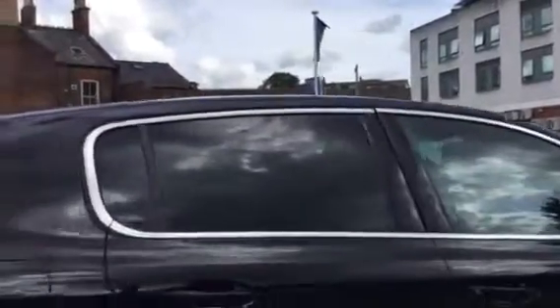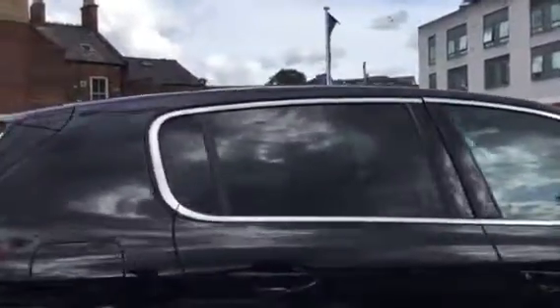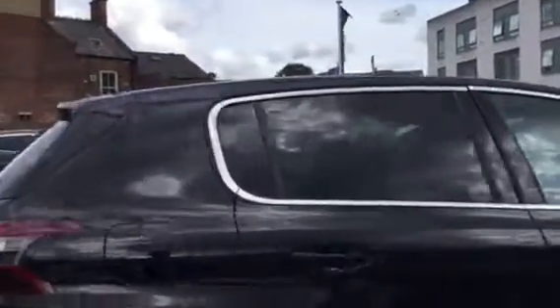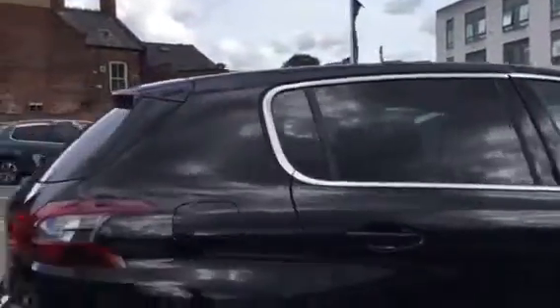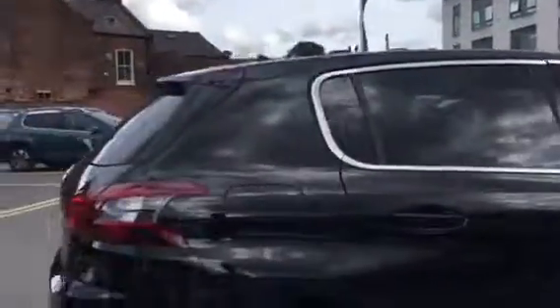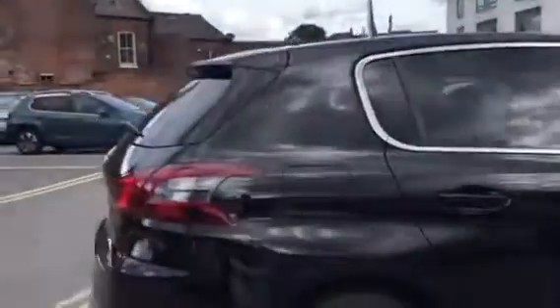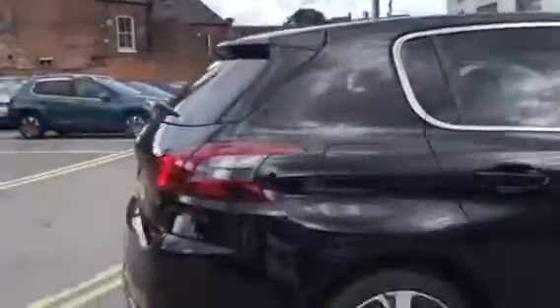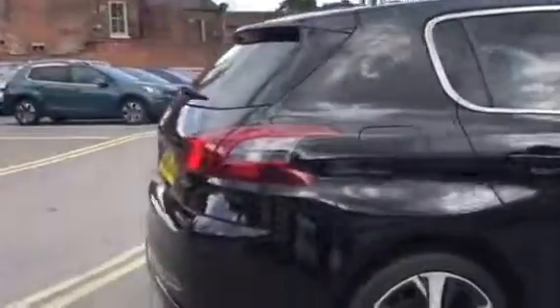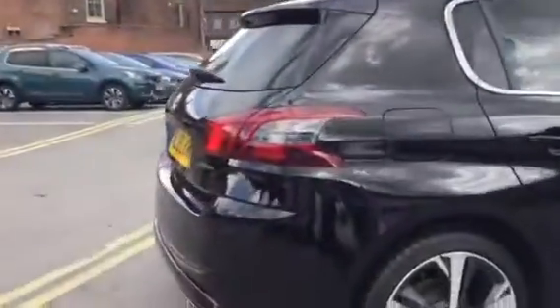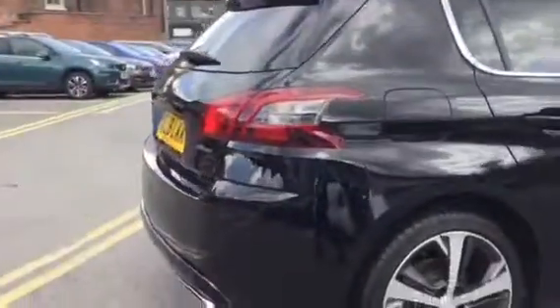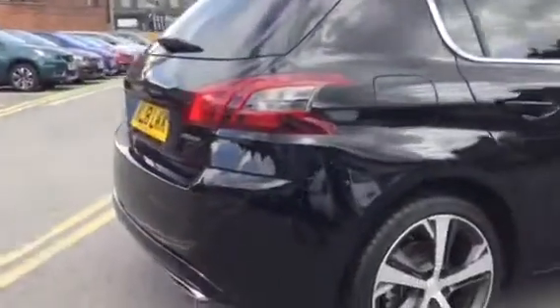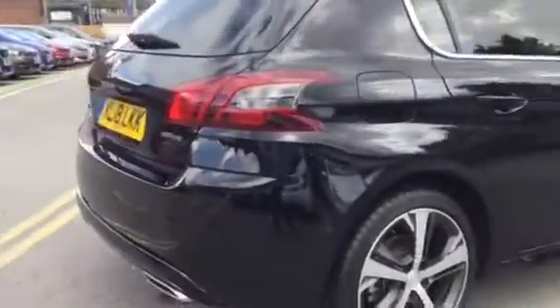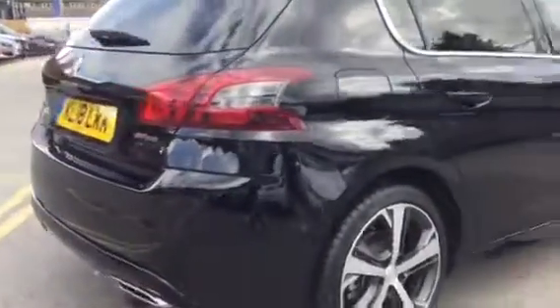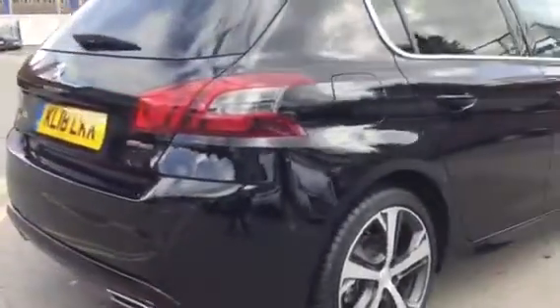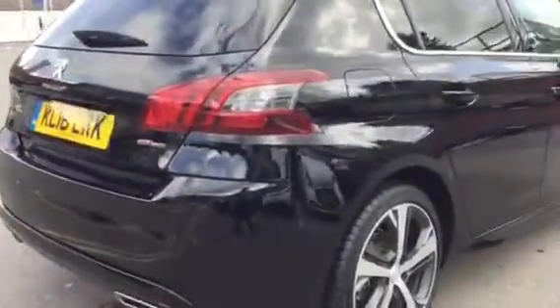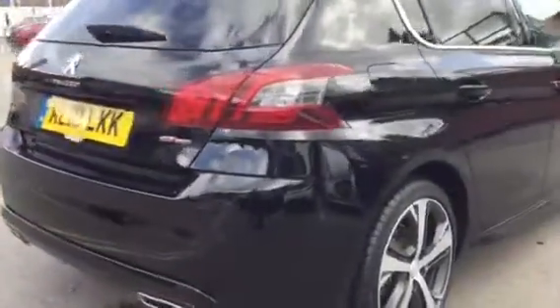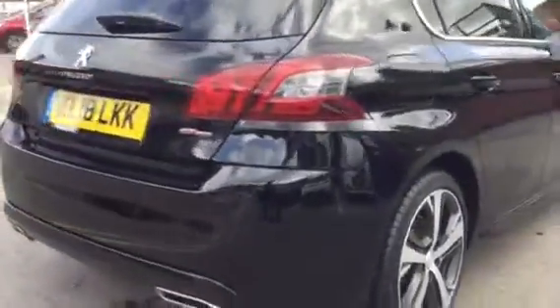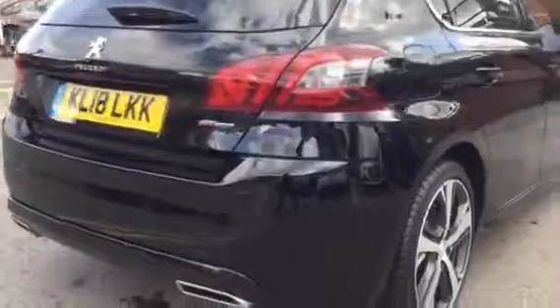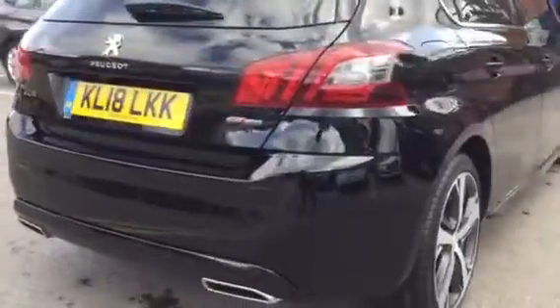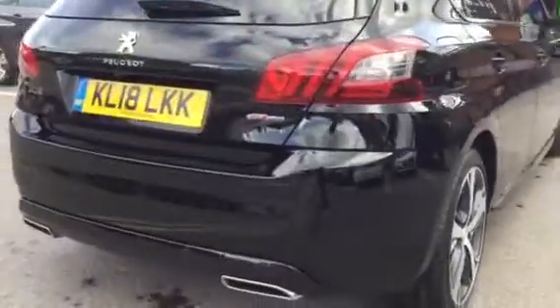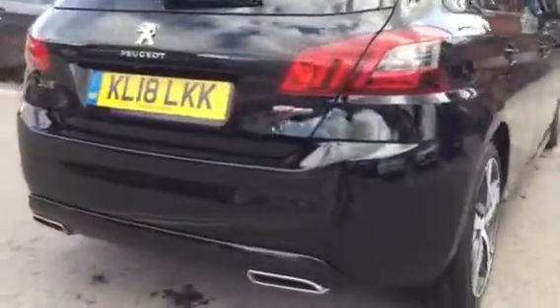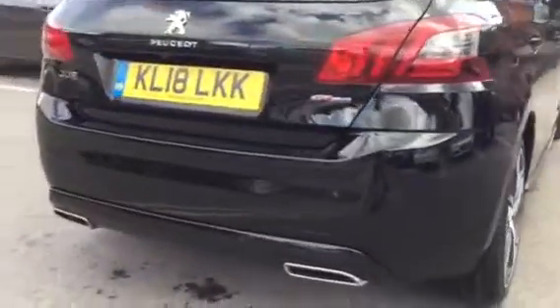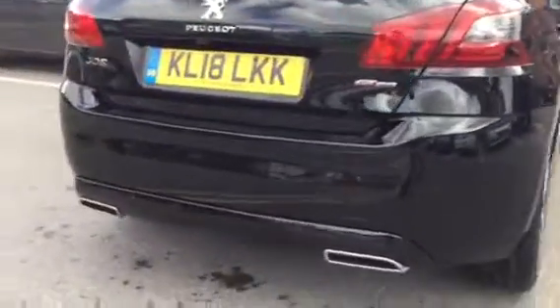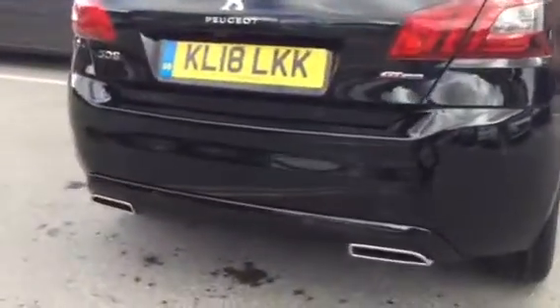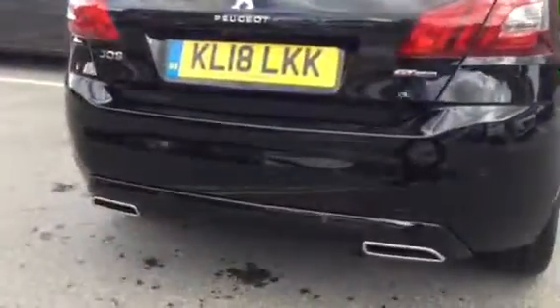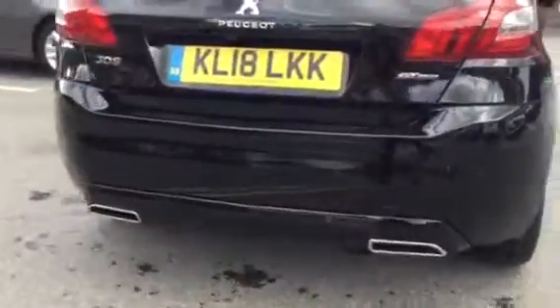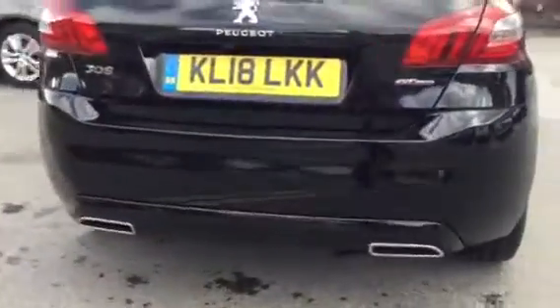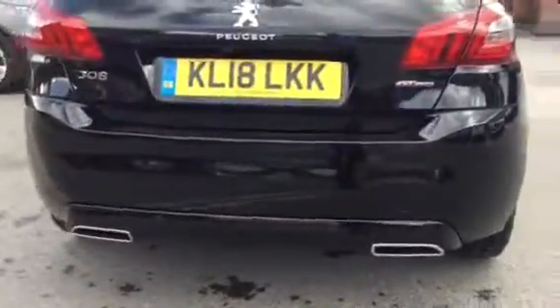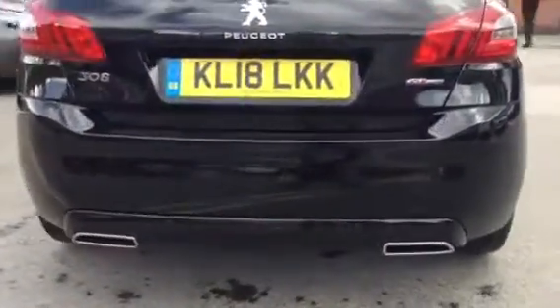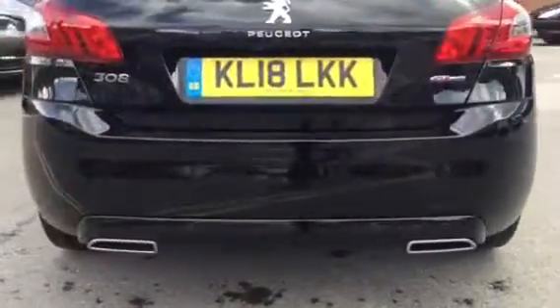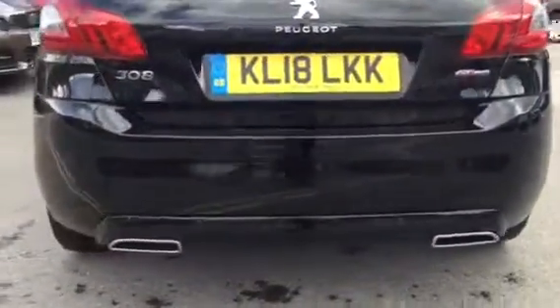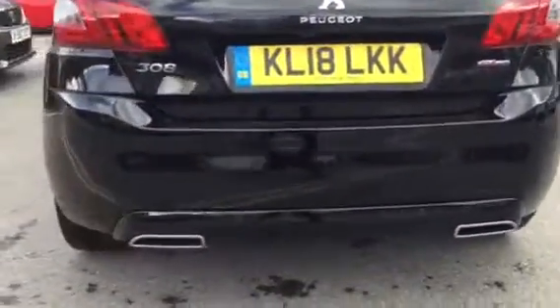And around the back, across the bottom, you've got your rear parking sensors.